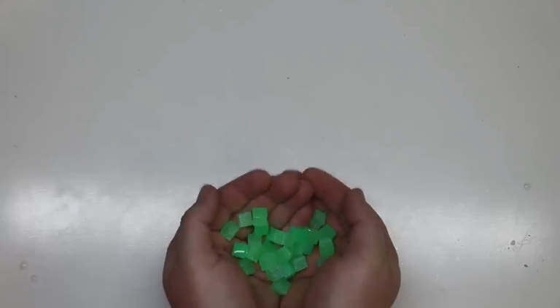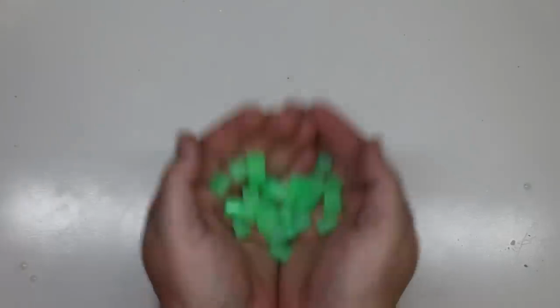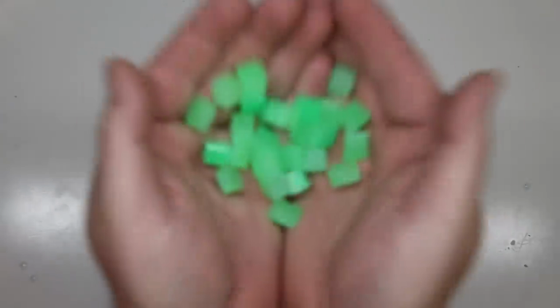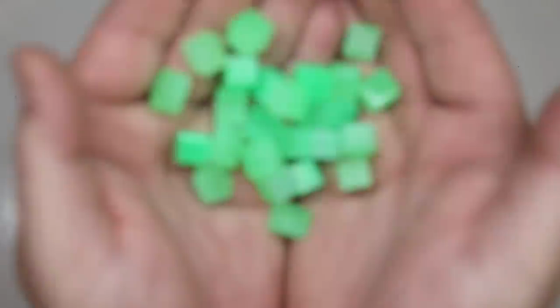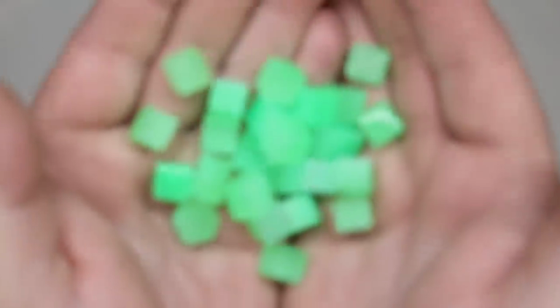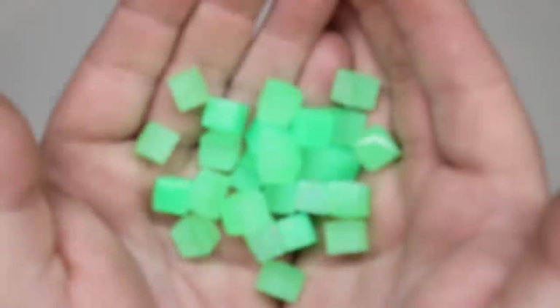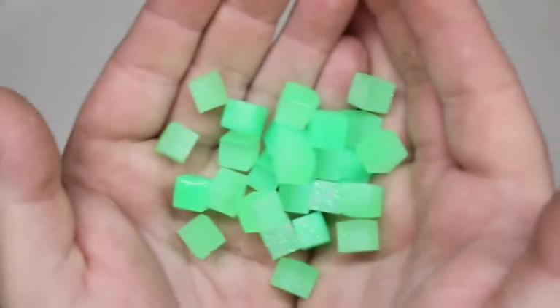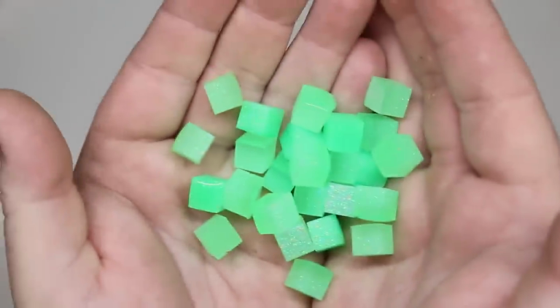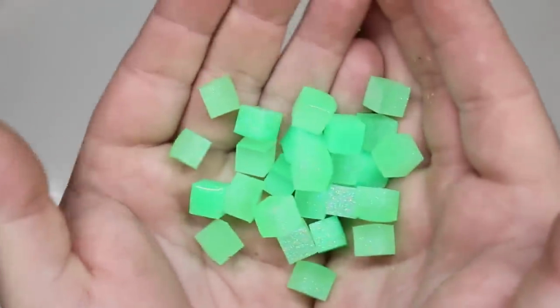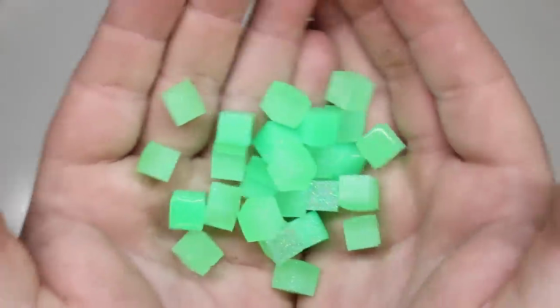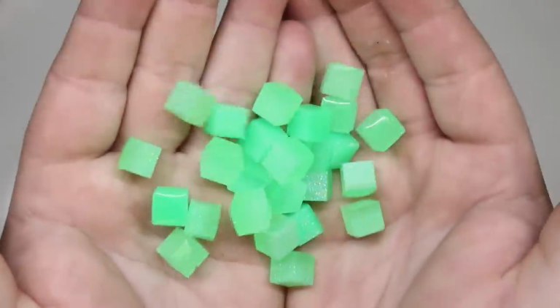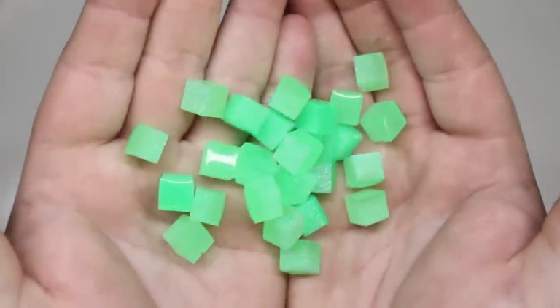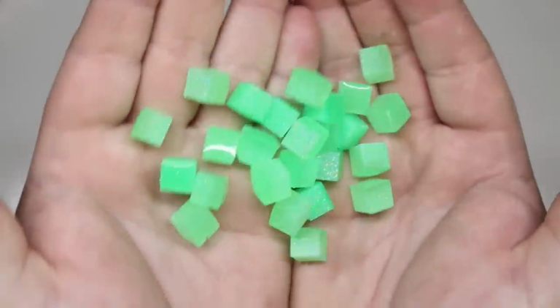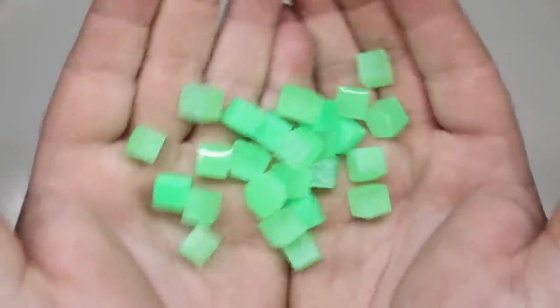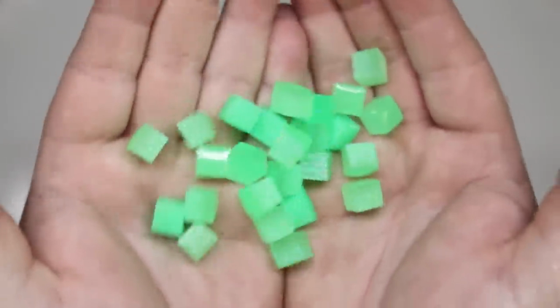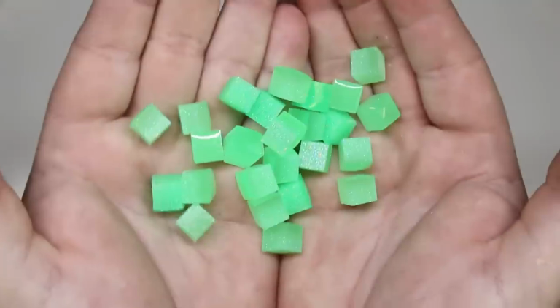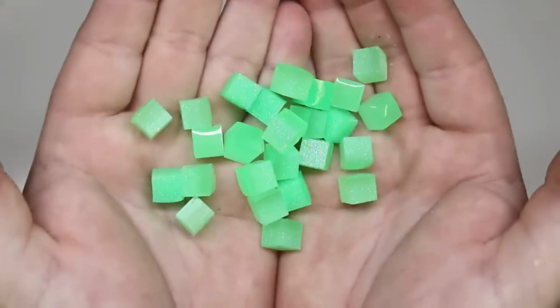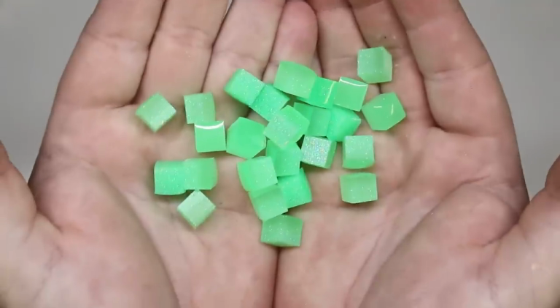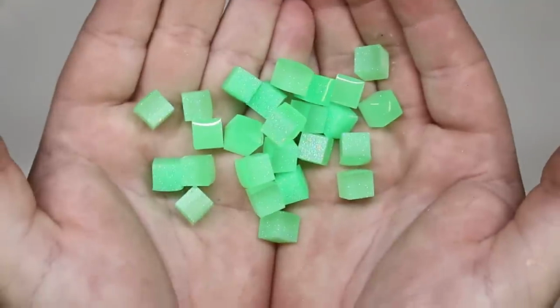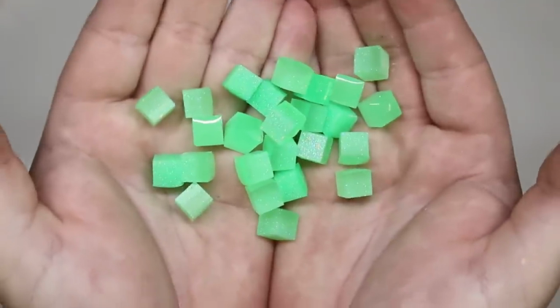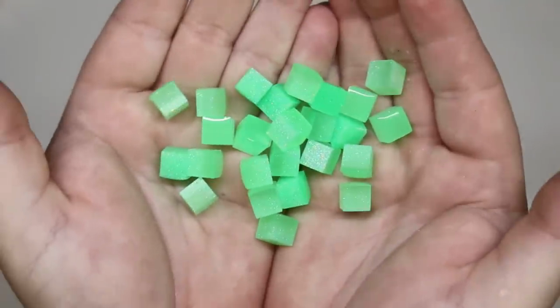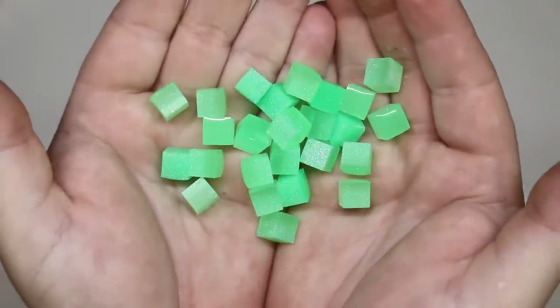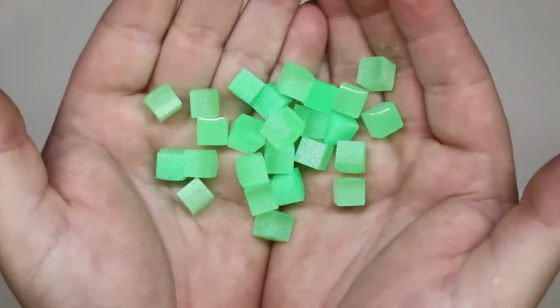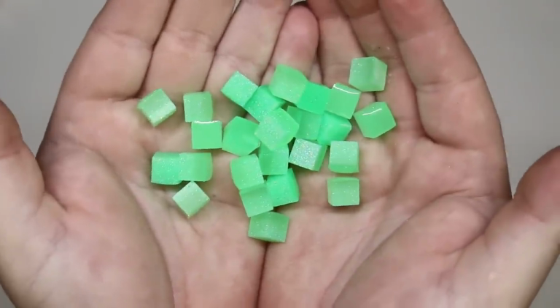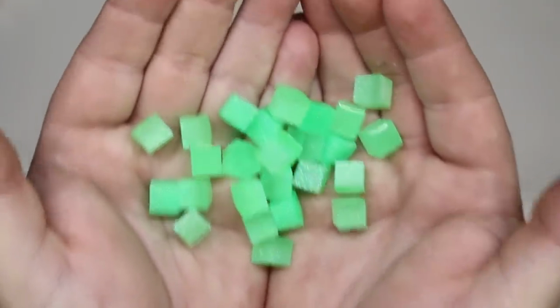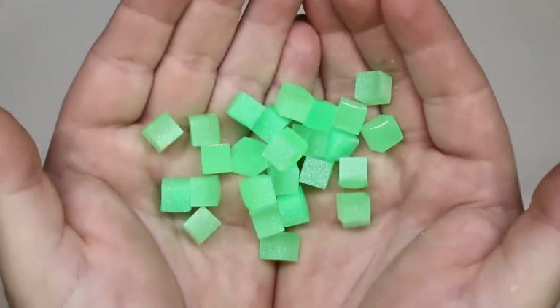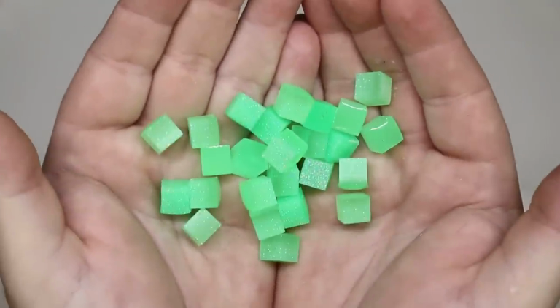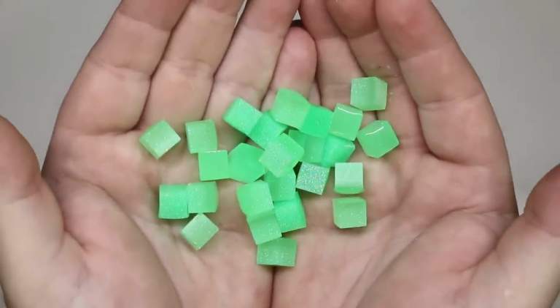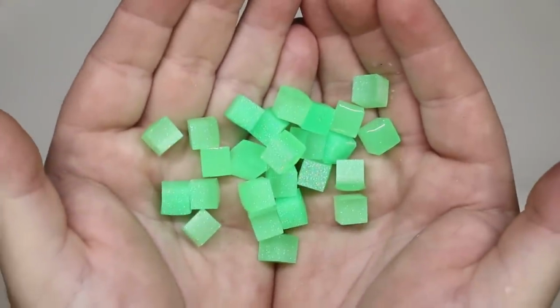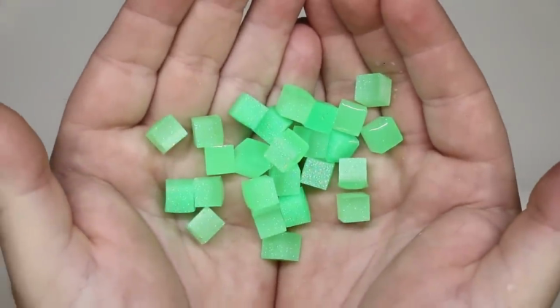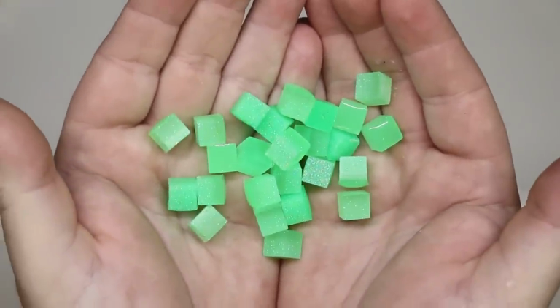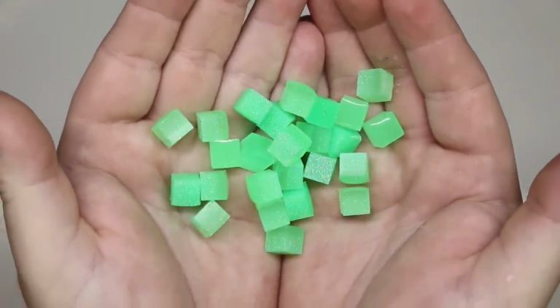G'day and welcome to Ben's Works. On this week's episode, I'm gonna cast some mini glowing cubes and turn them into a goblin cube.